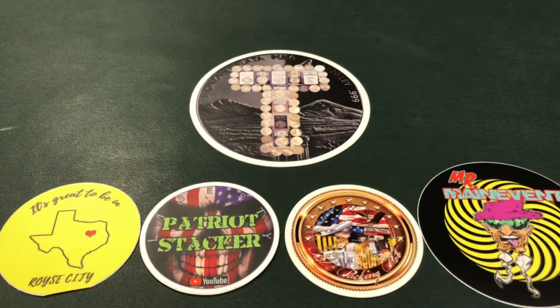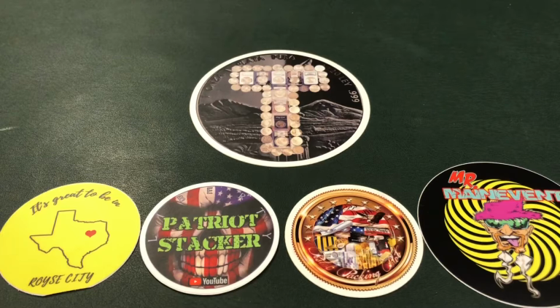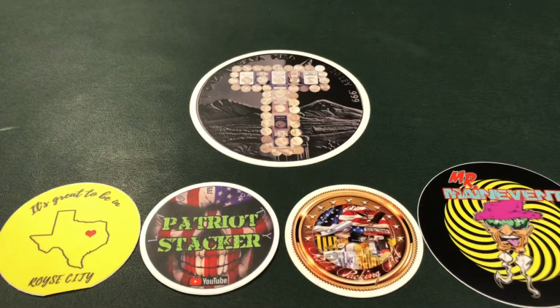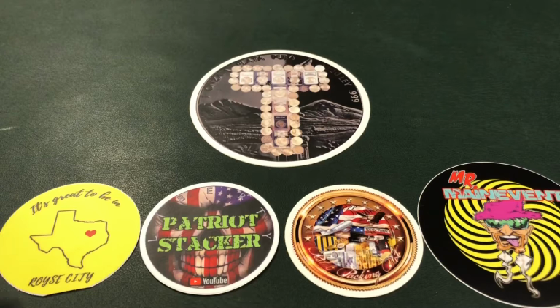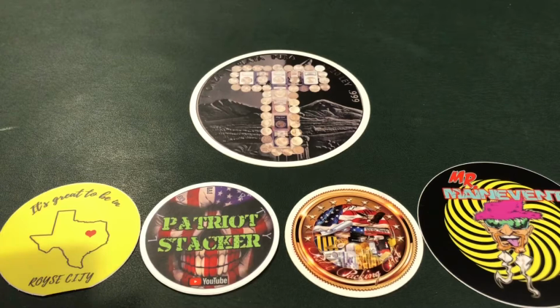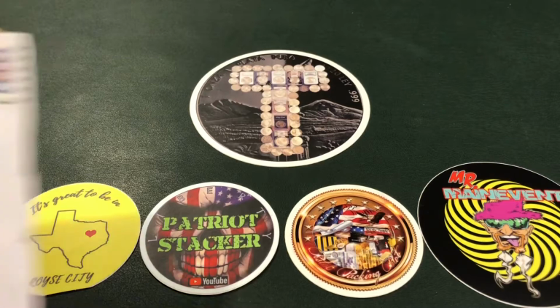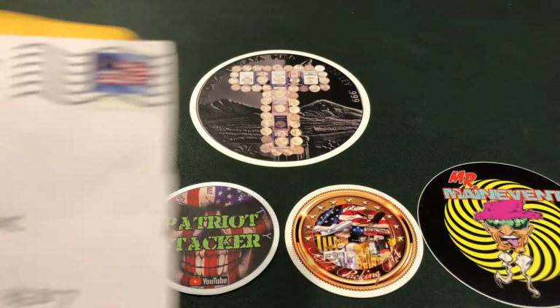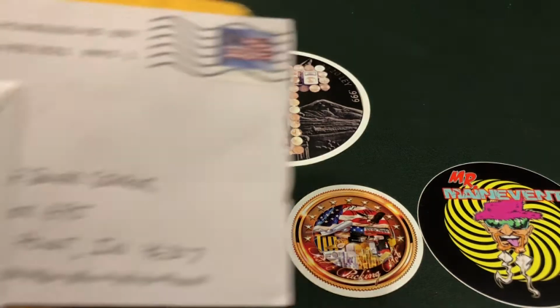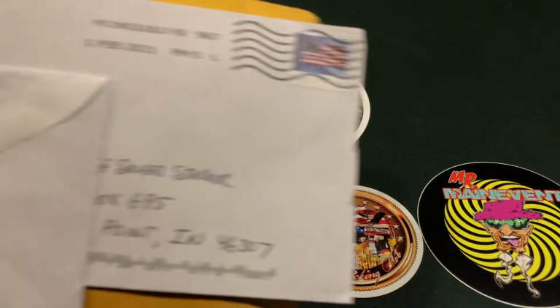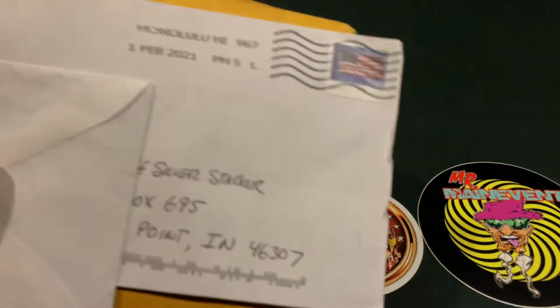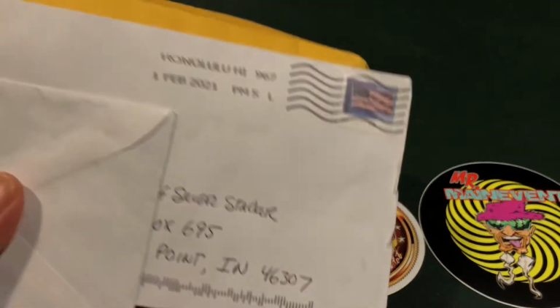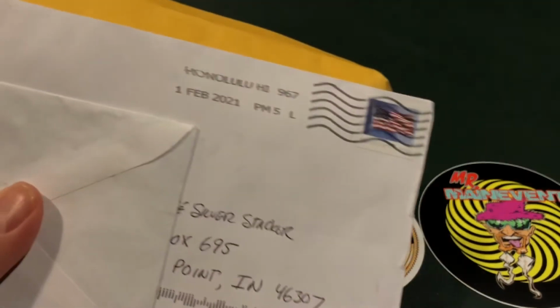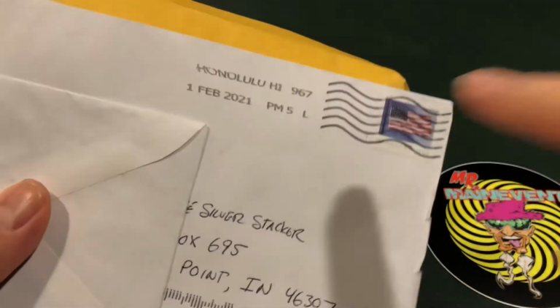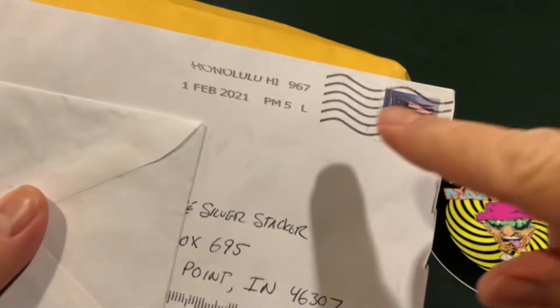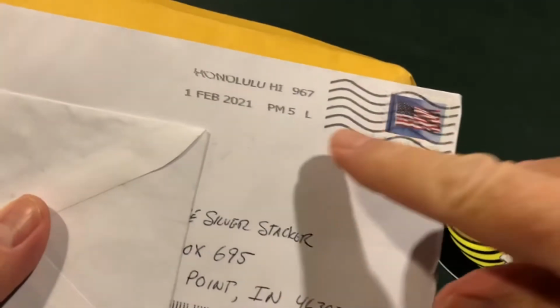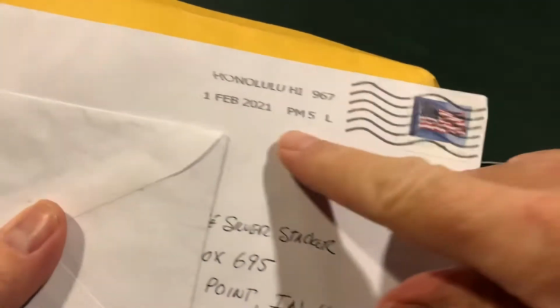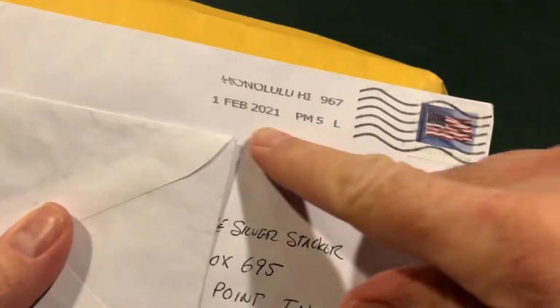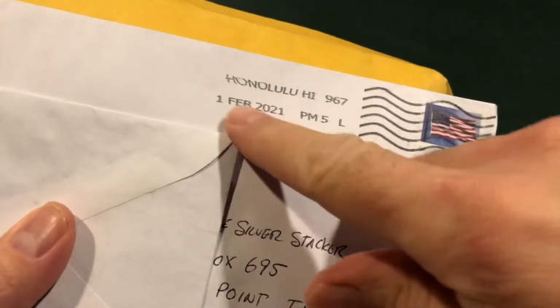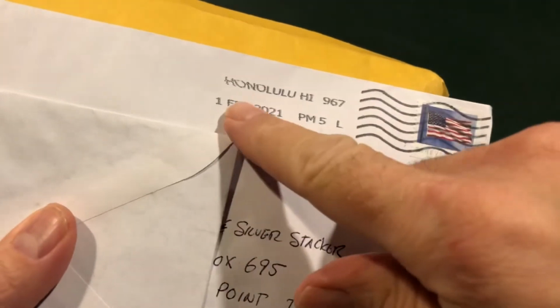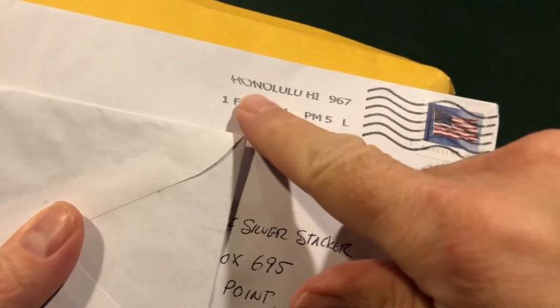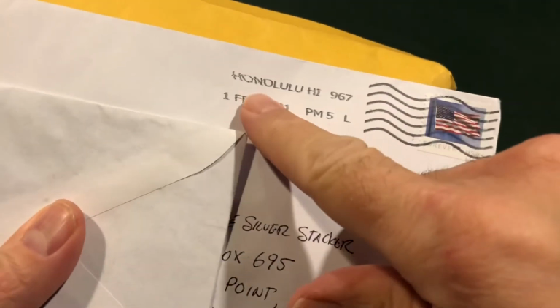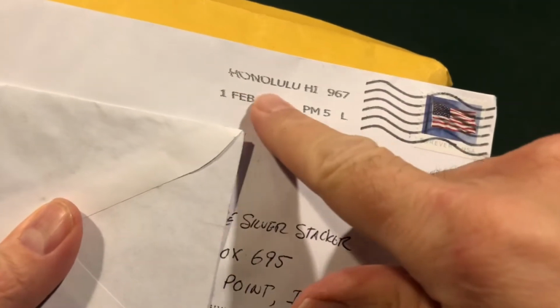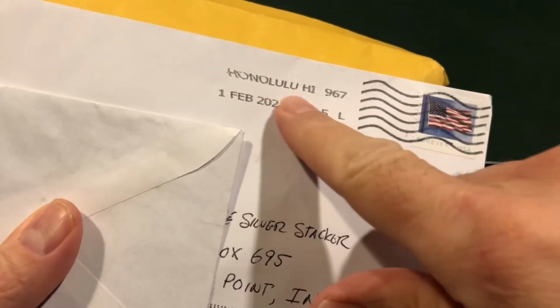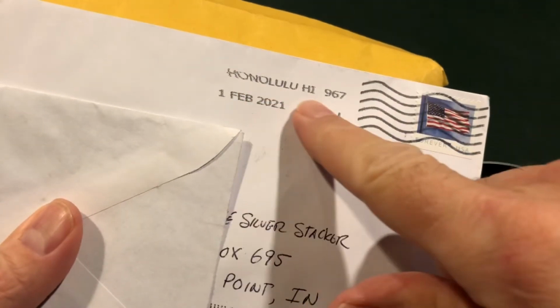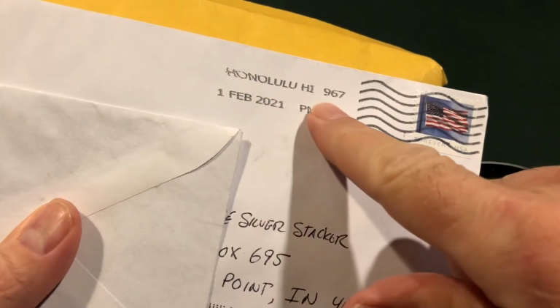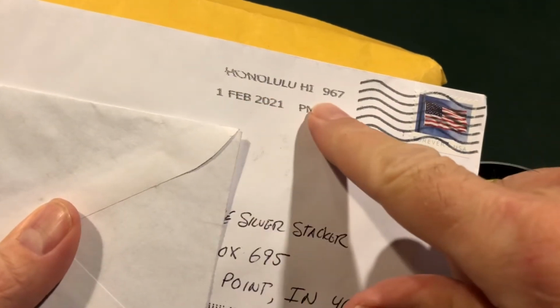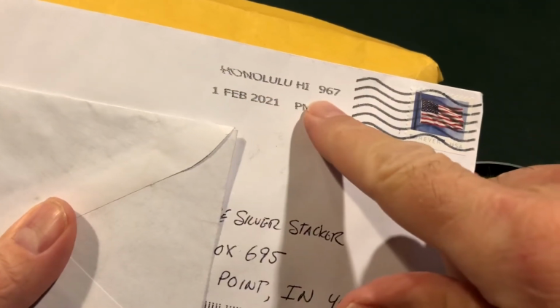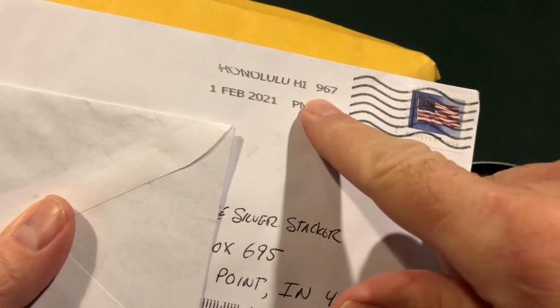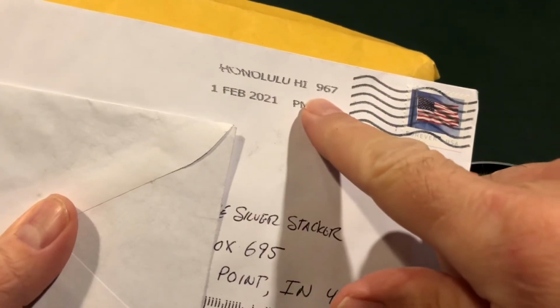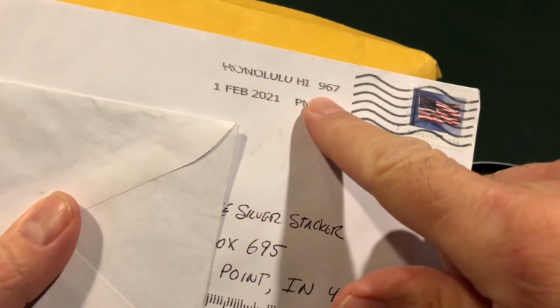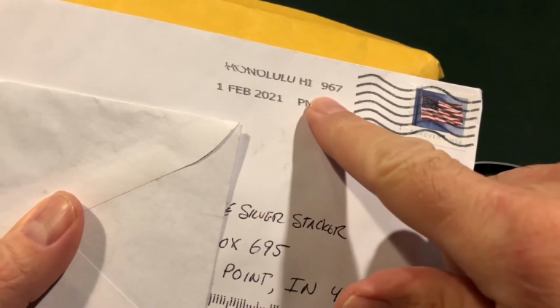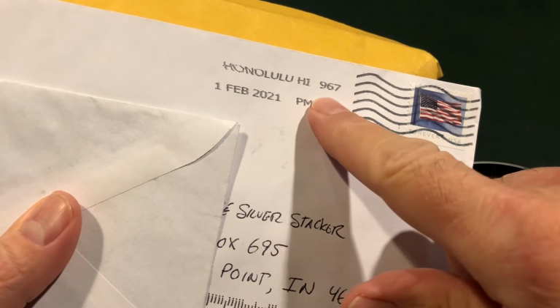Hey, I've got mail, and take a look at this. One of the pieces came all the way from Hawaii.